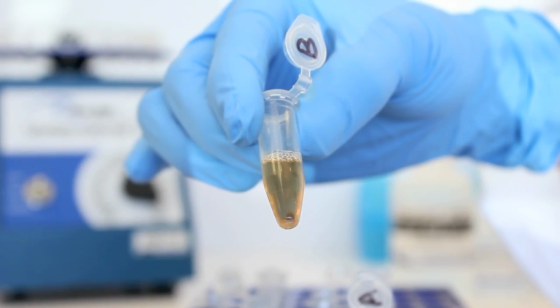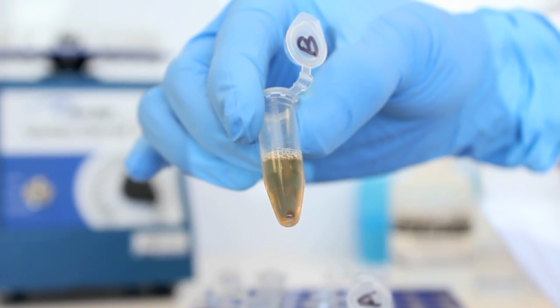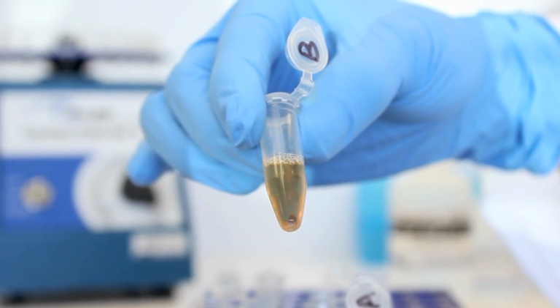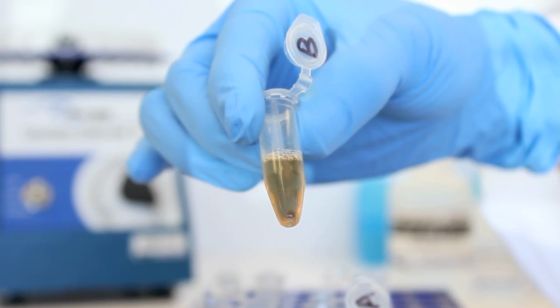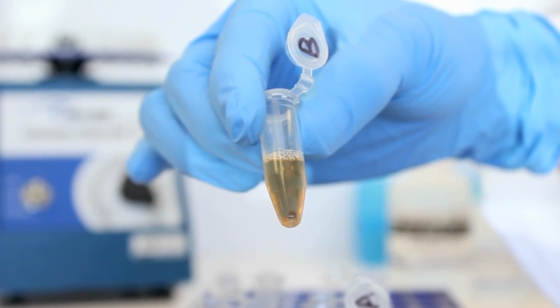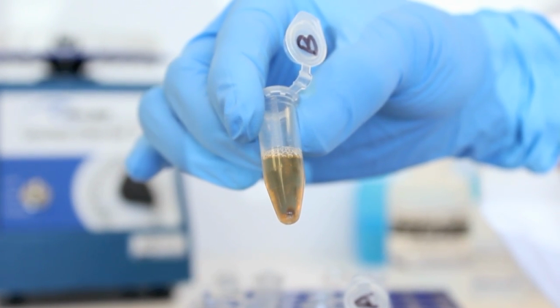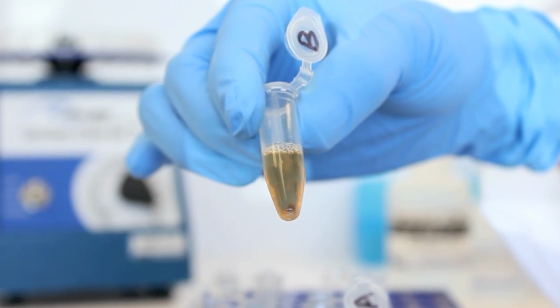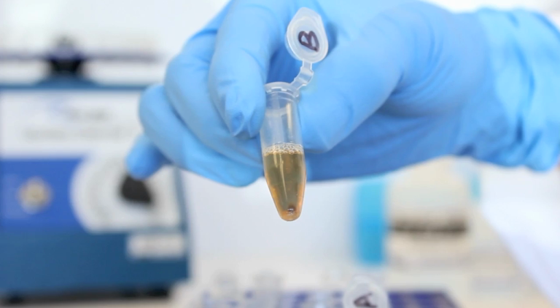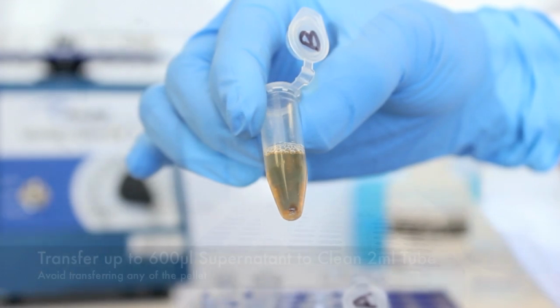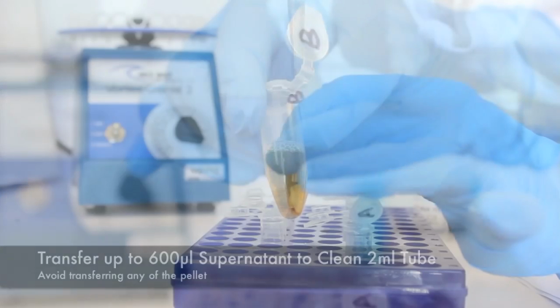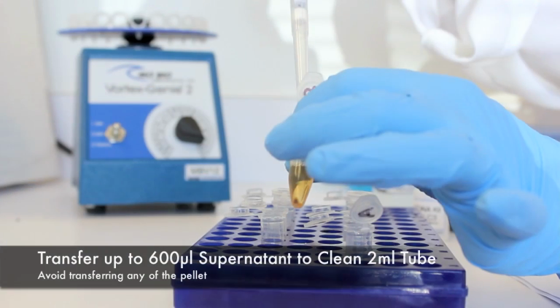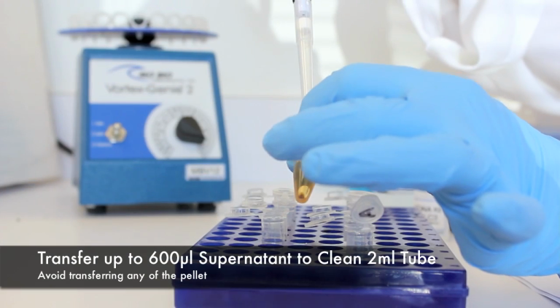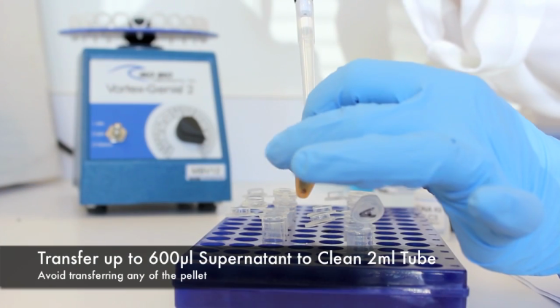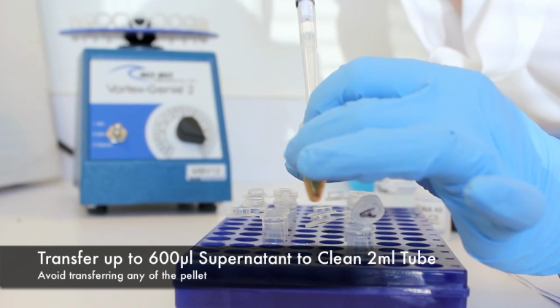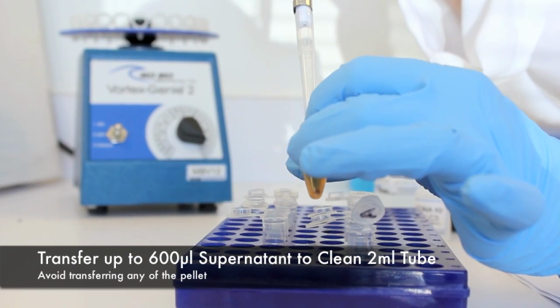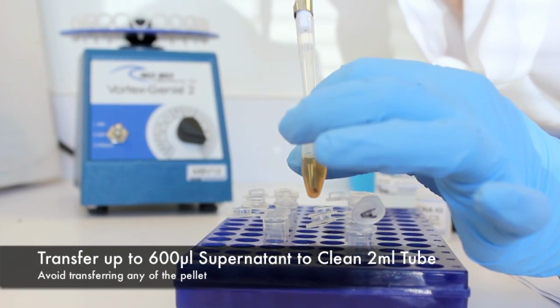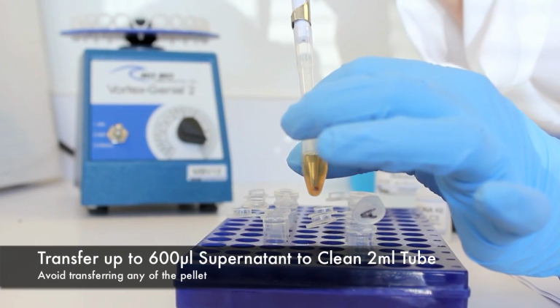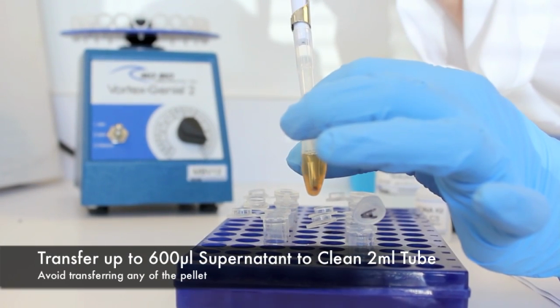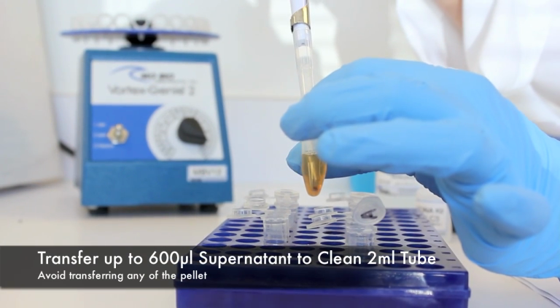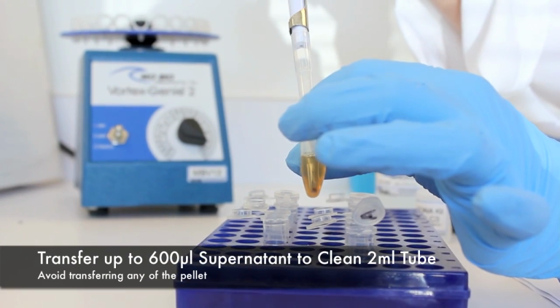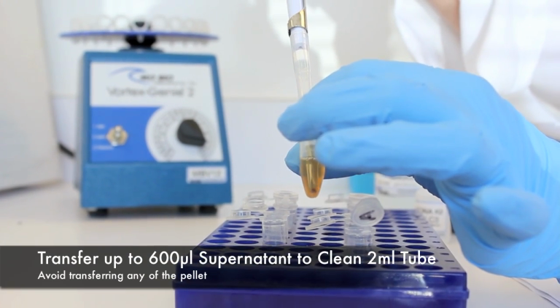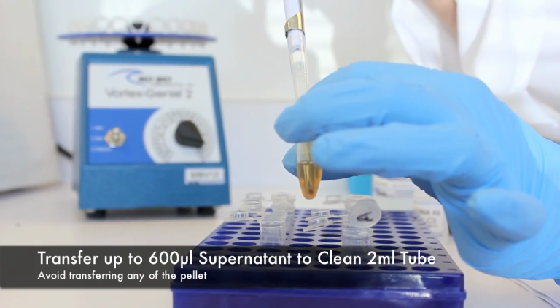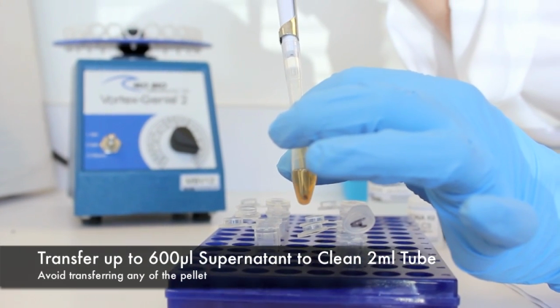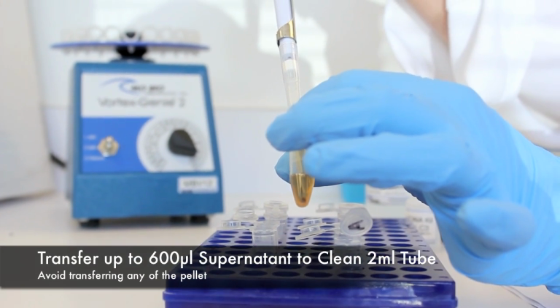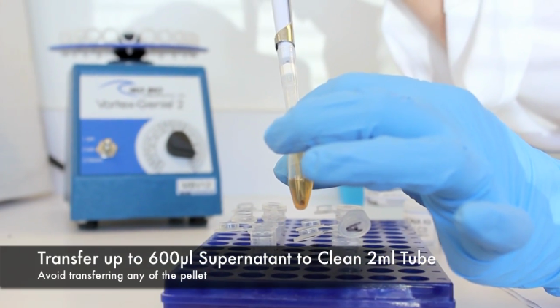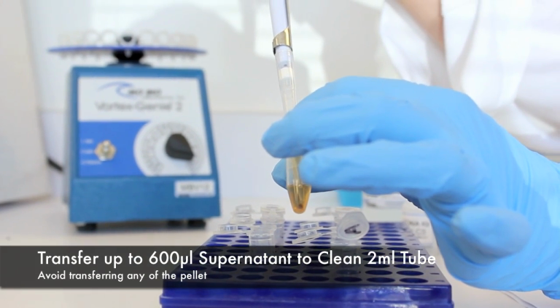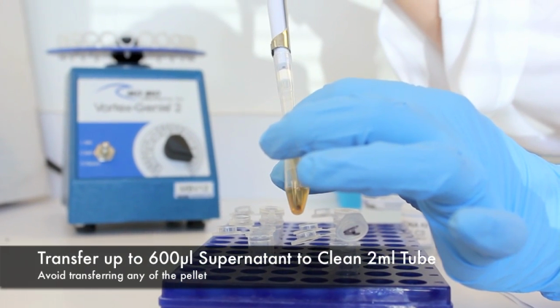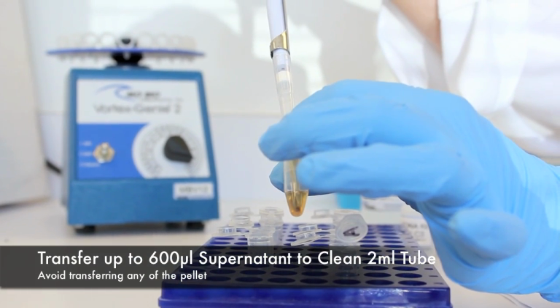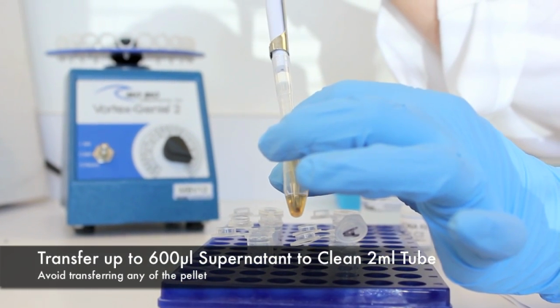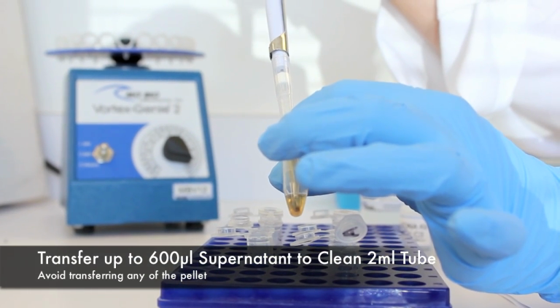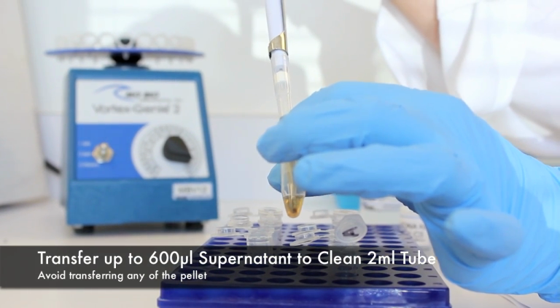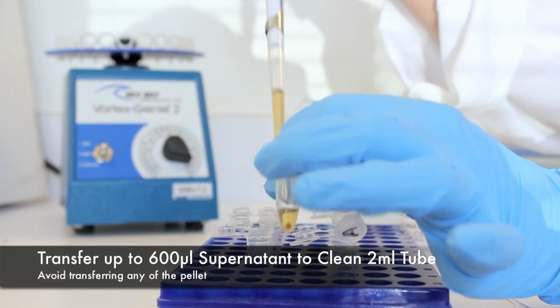Avoid the pellet. Transfer up to, but no more than 600 microliters of supernatant to a clean 2 milliliter collection tube.